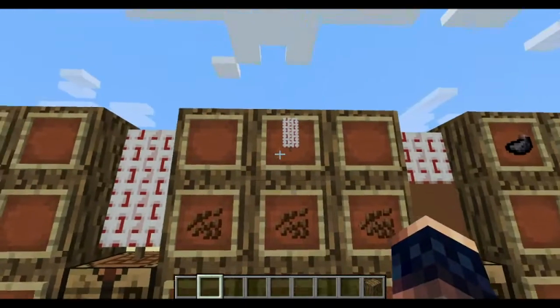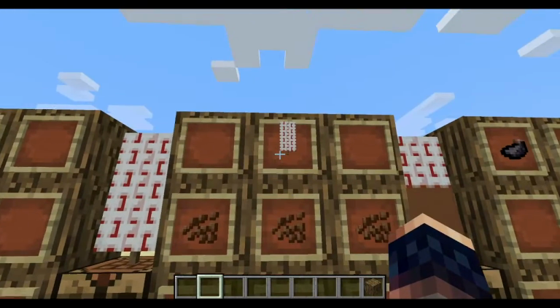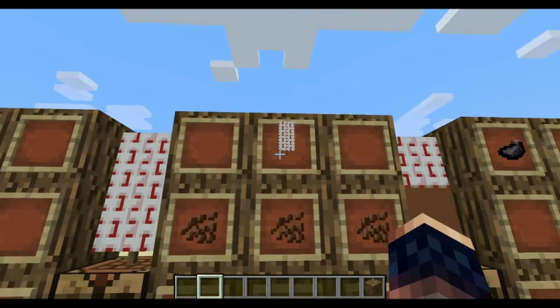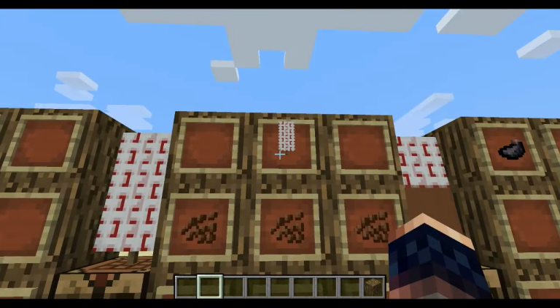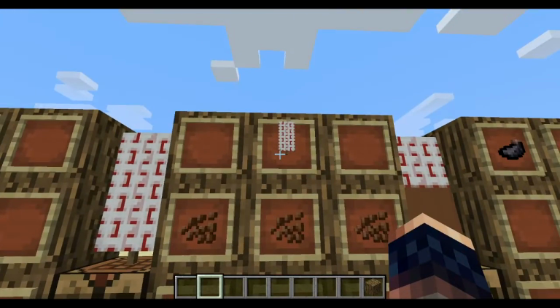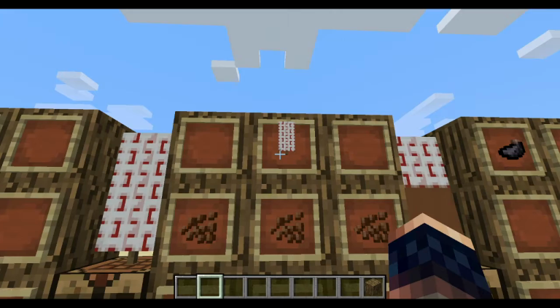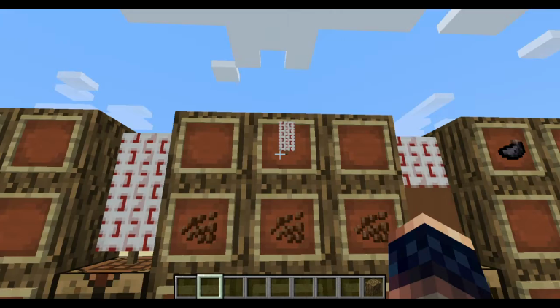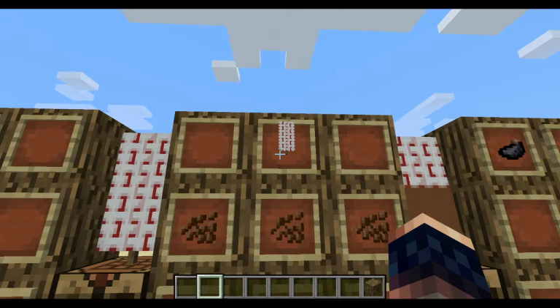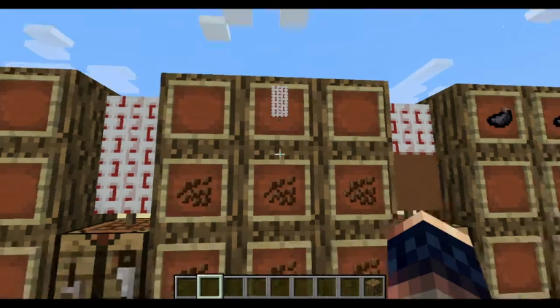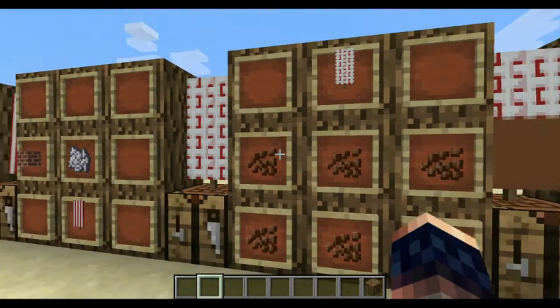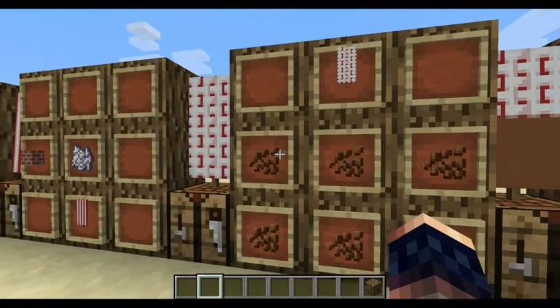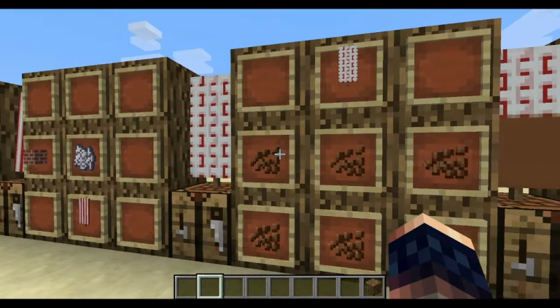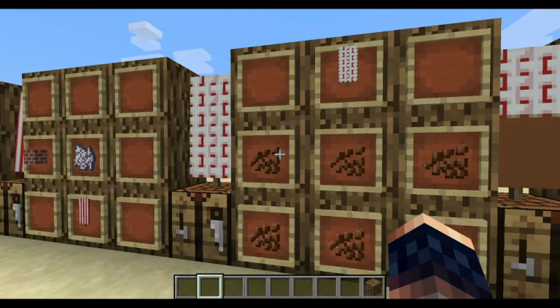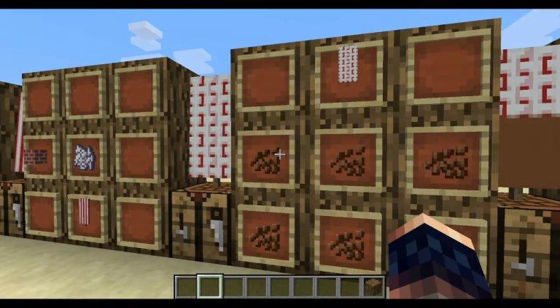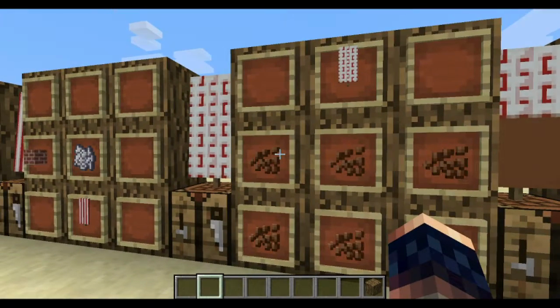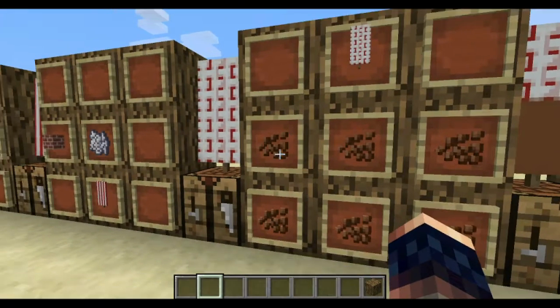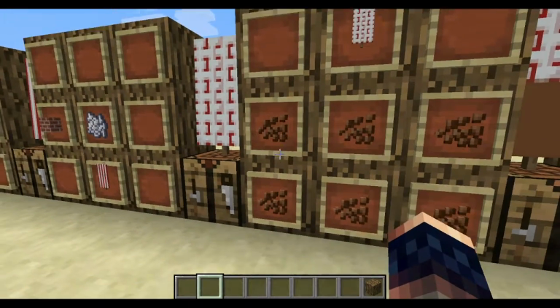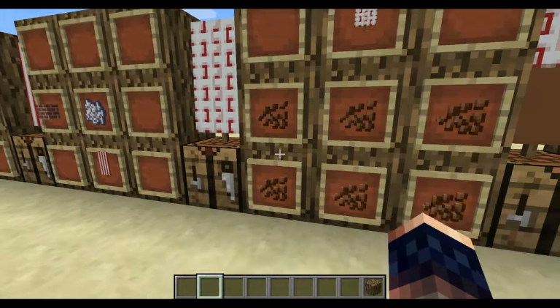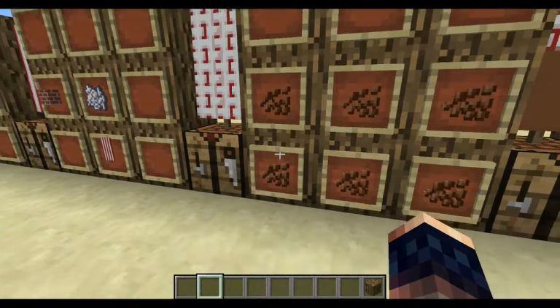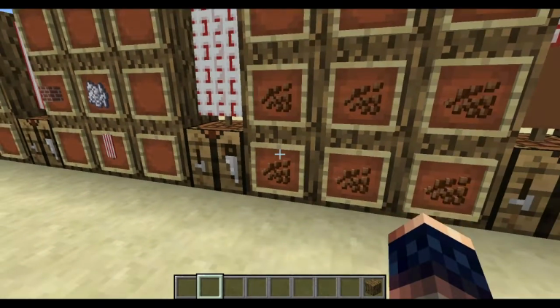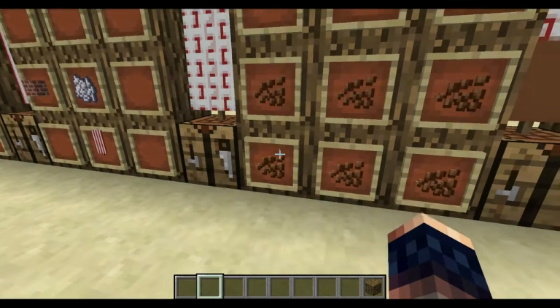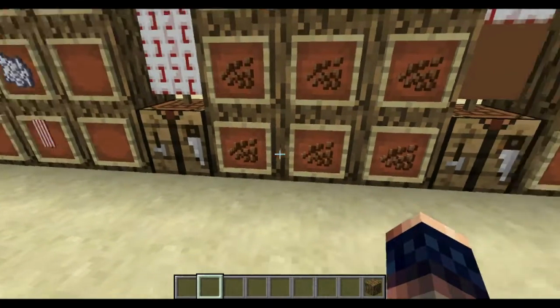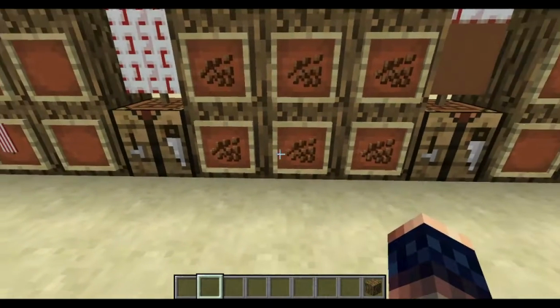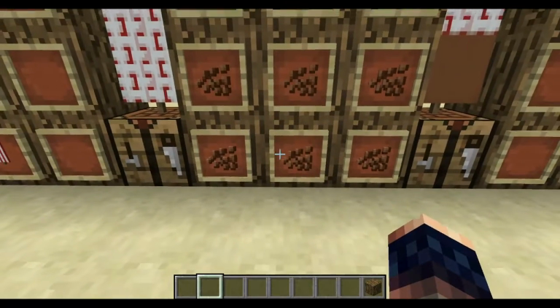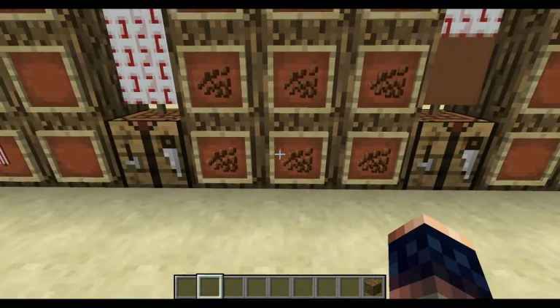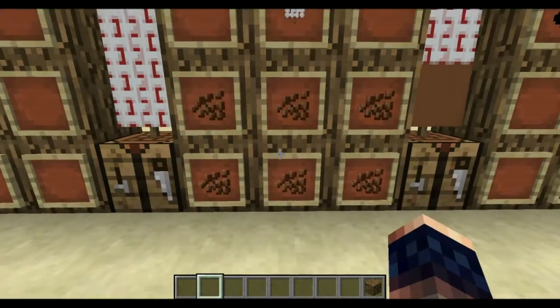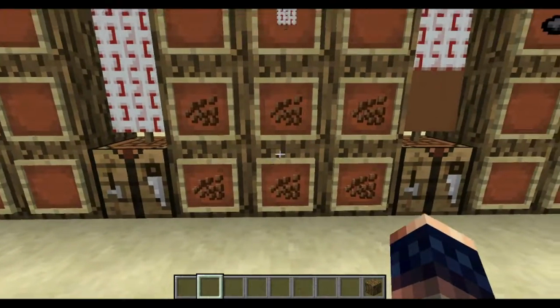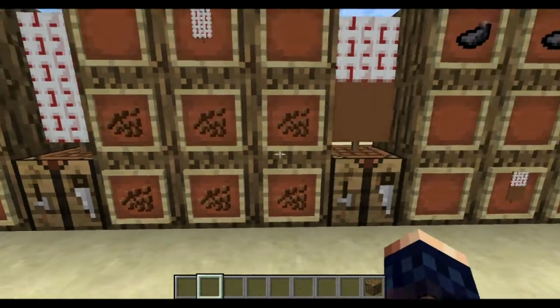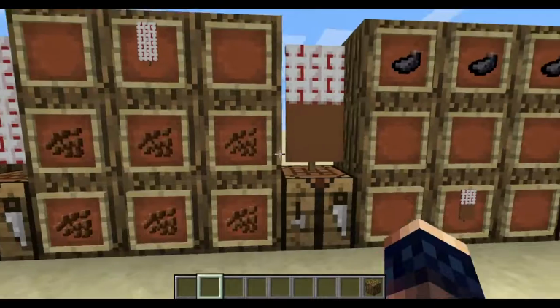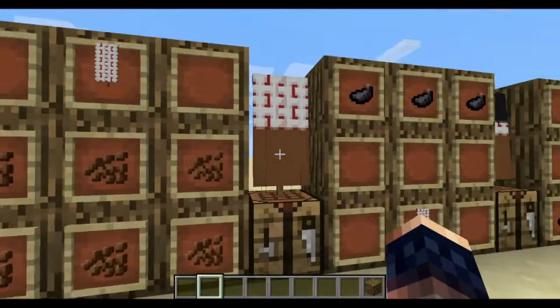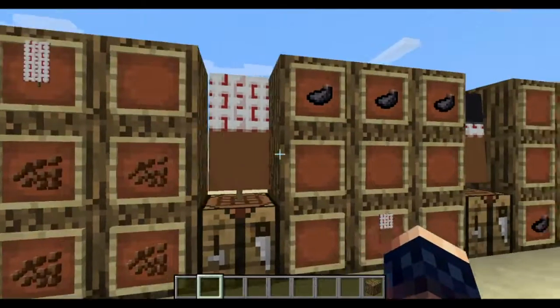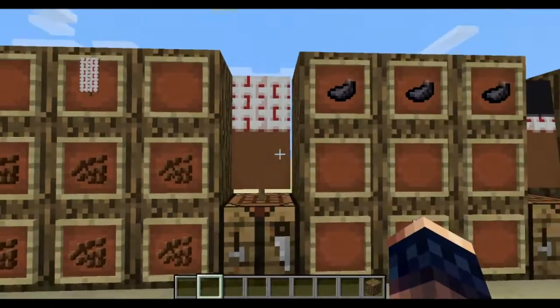Then put that banner up here. Then put cocoa beans like this, then you get this.